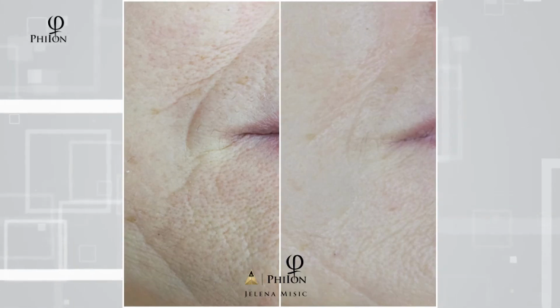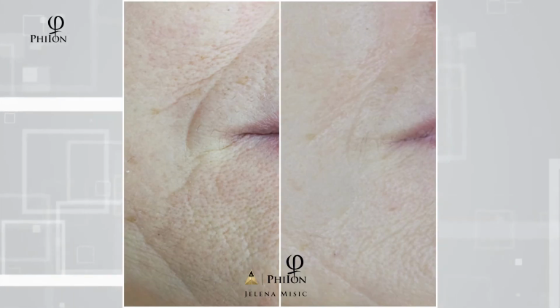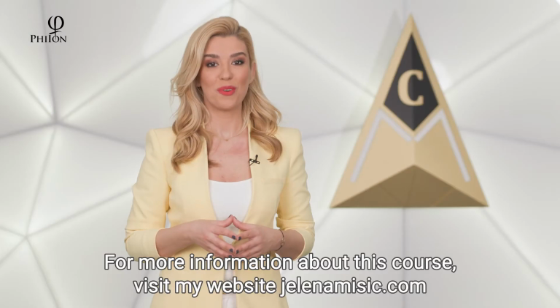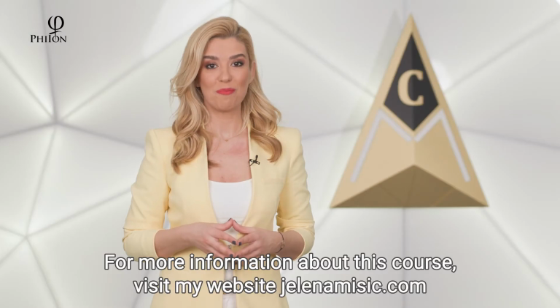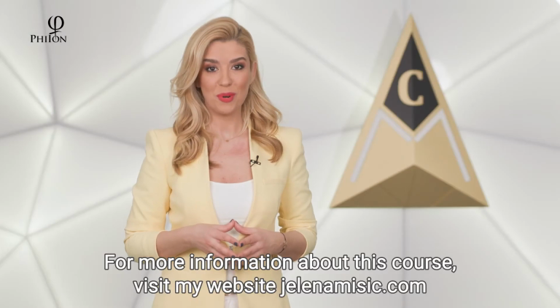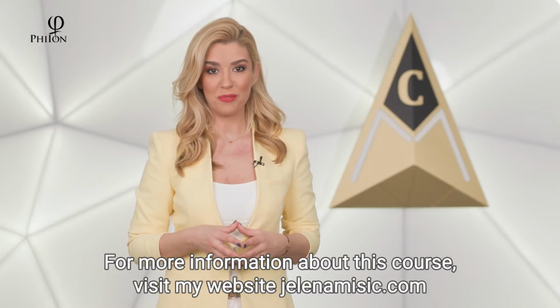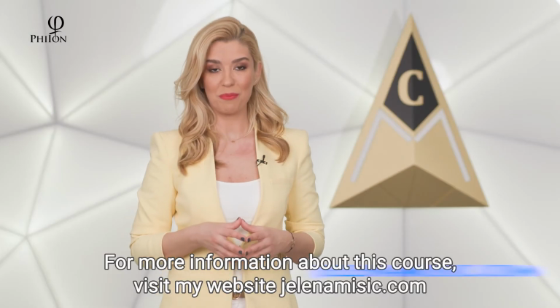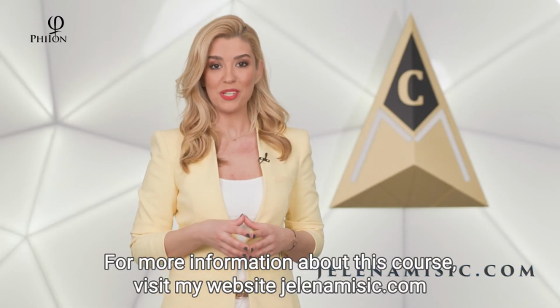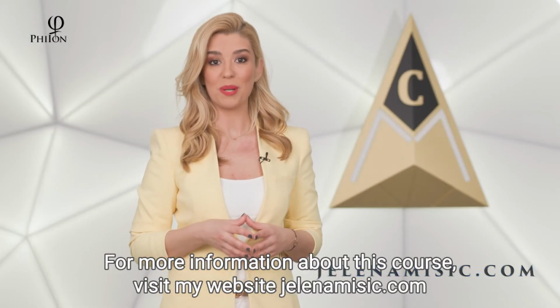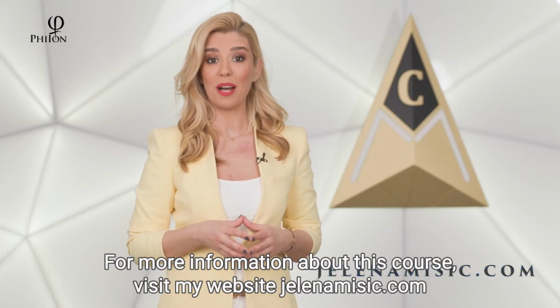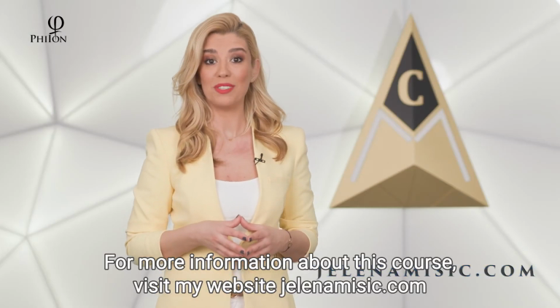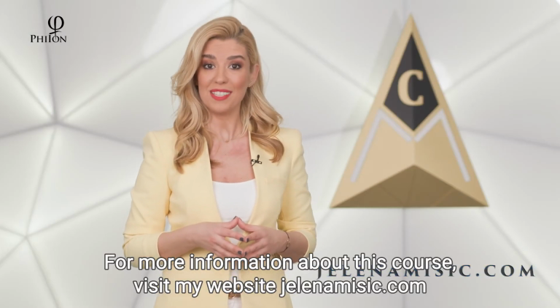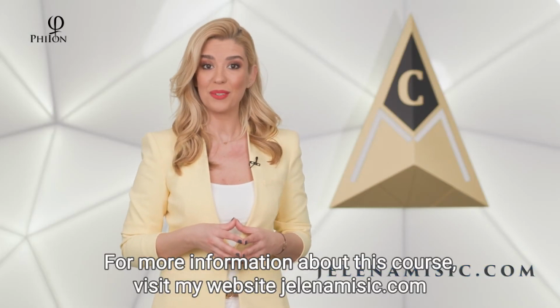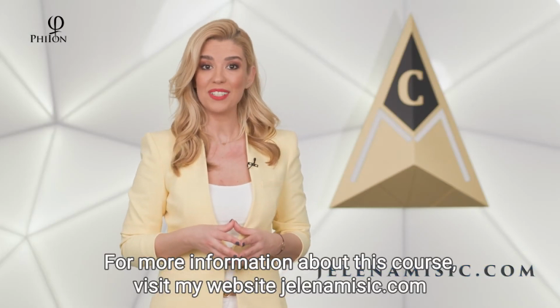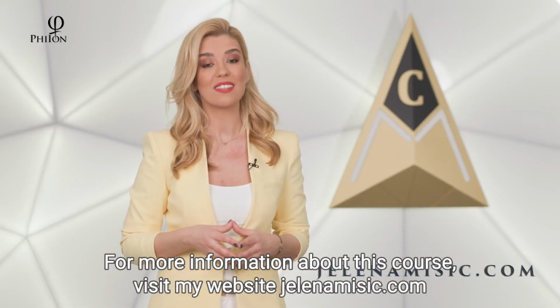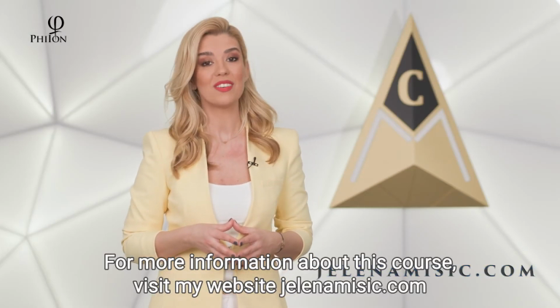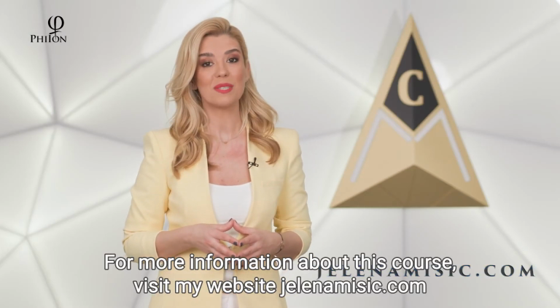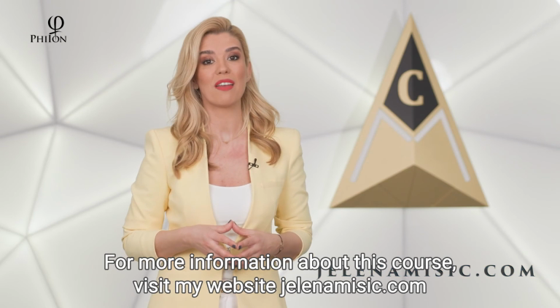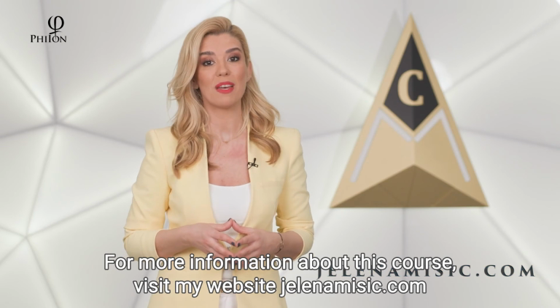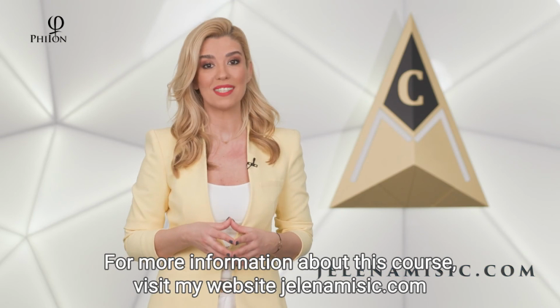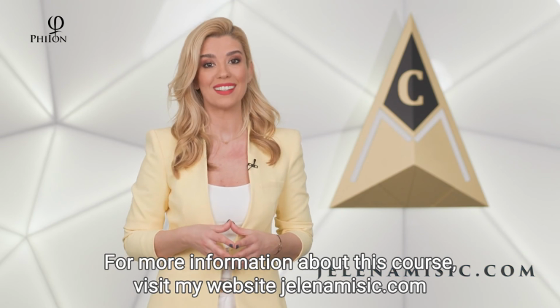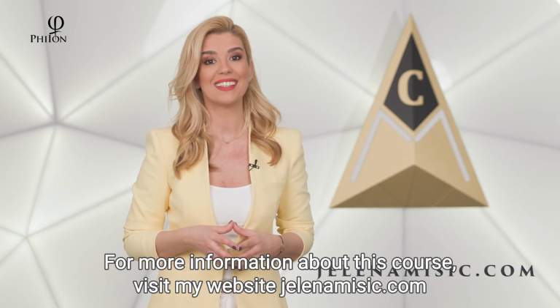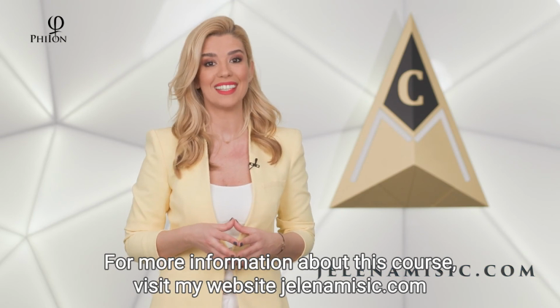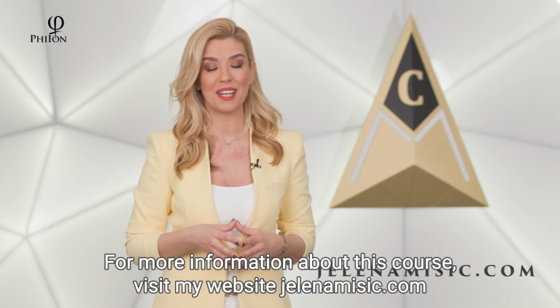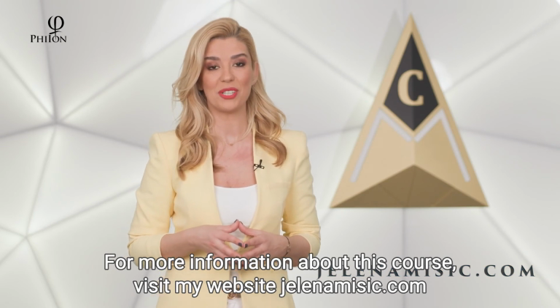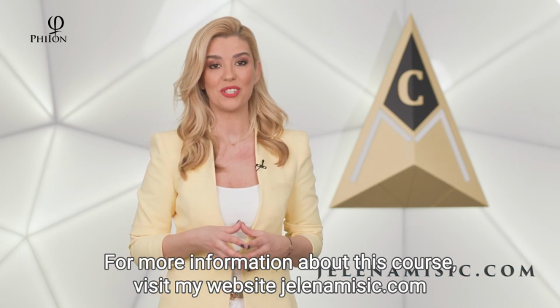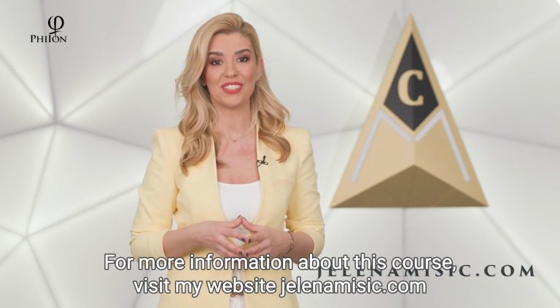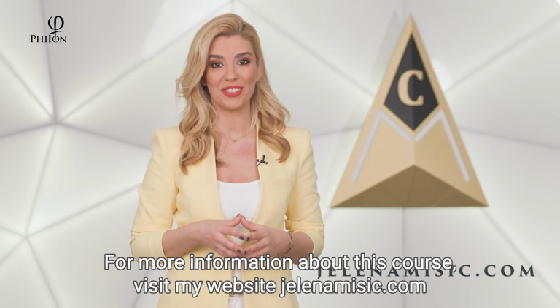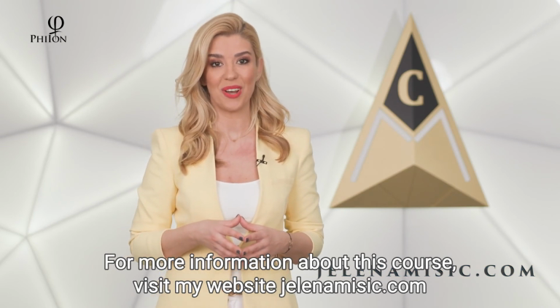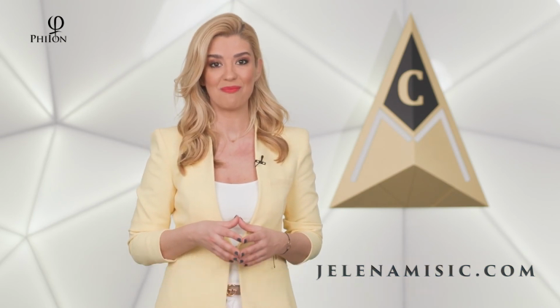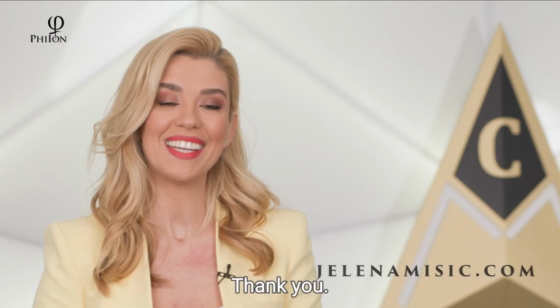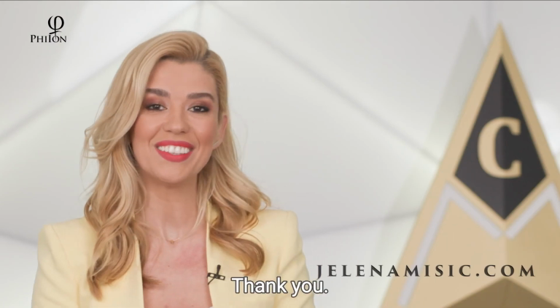For more information about this course, visit my website jelanemexic.com. Thank you.